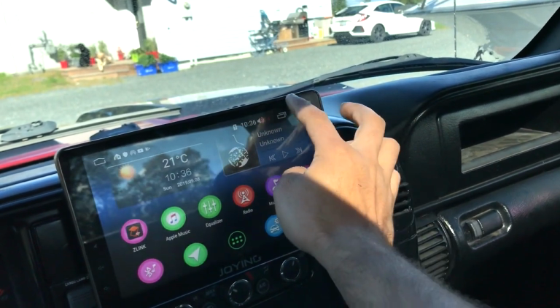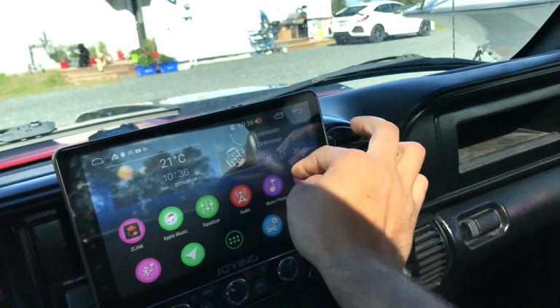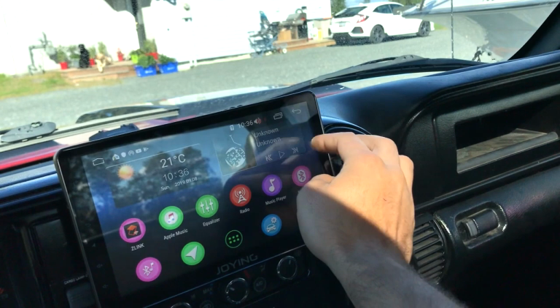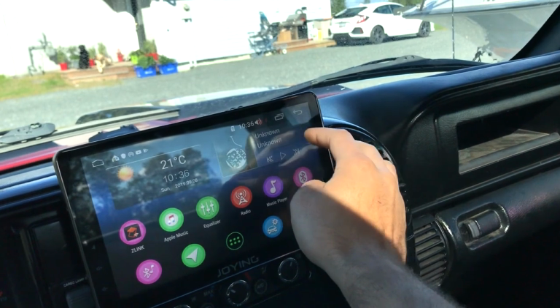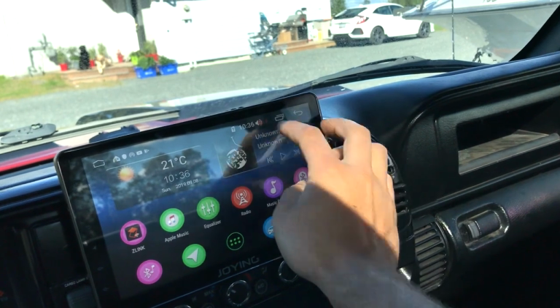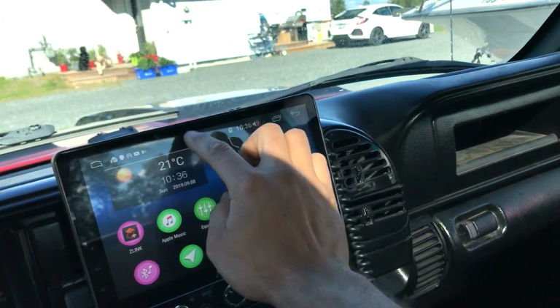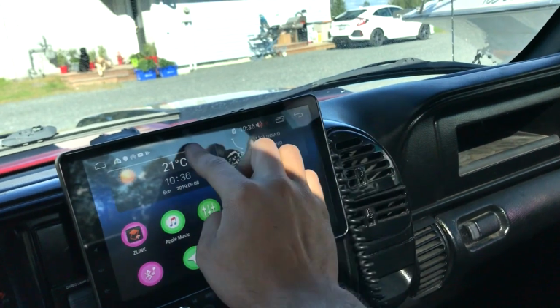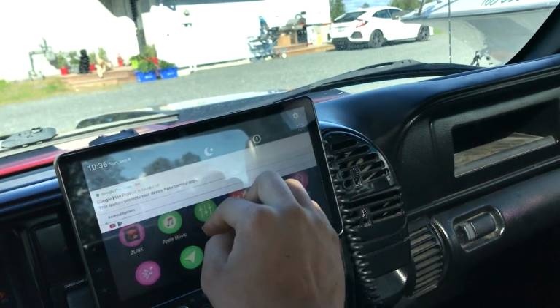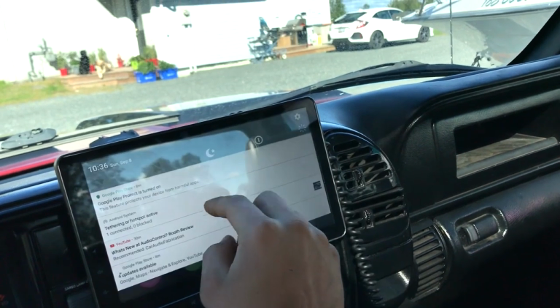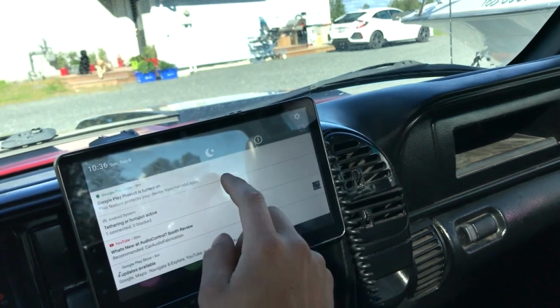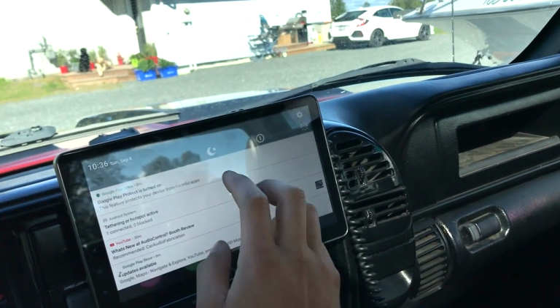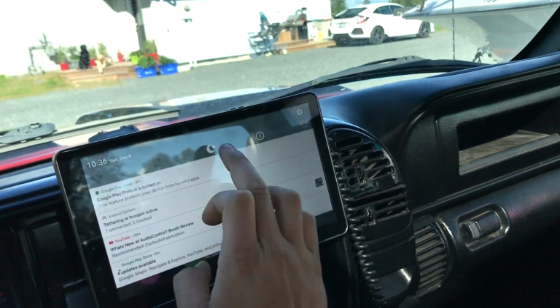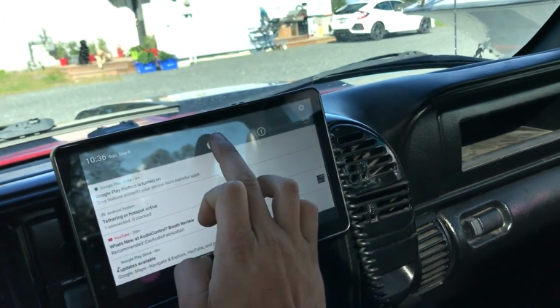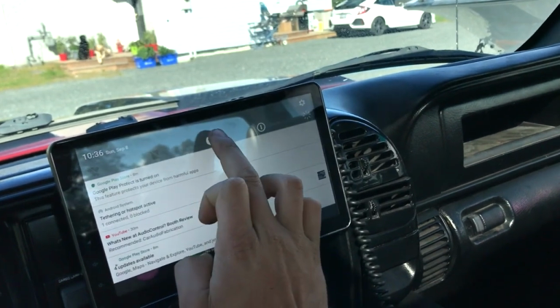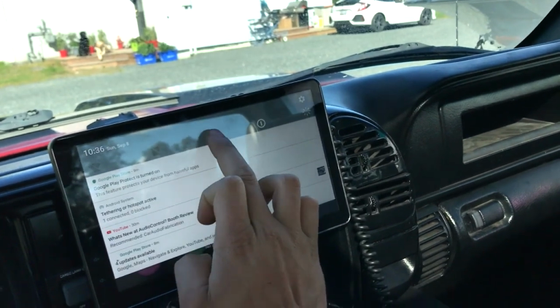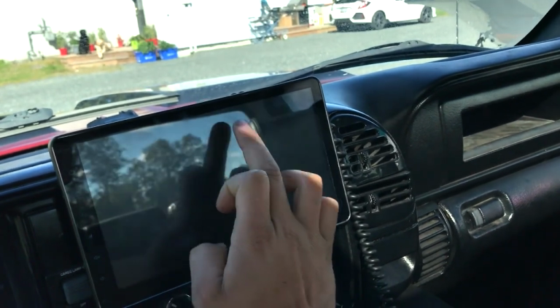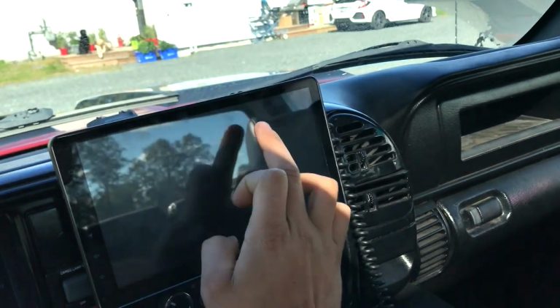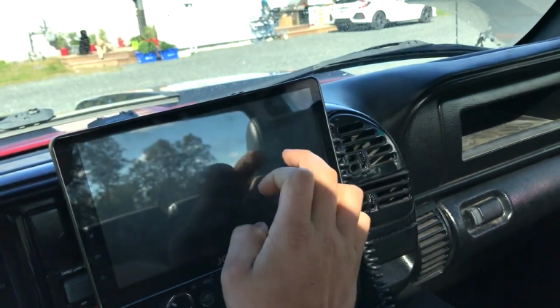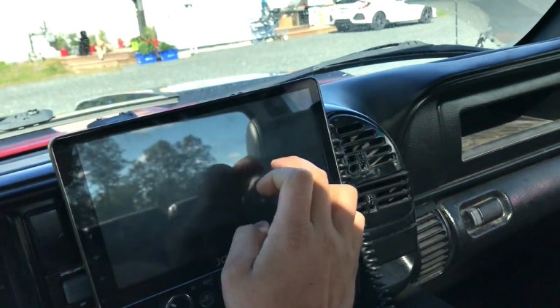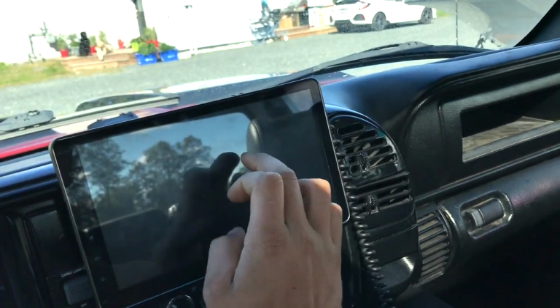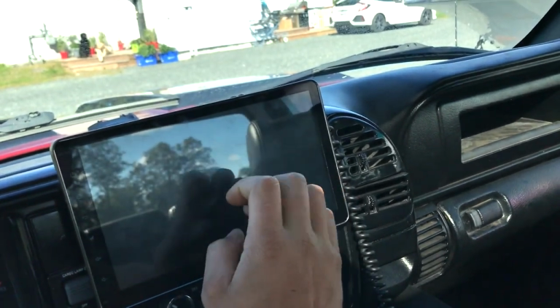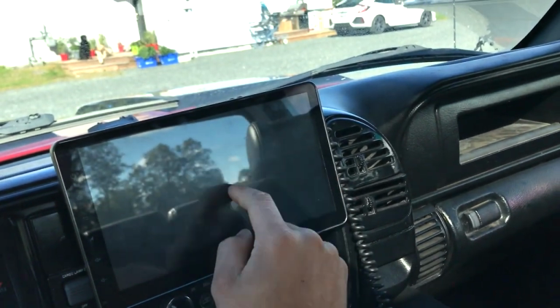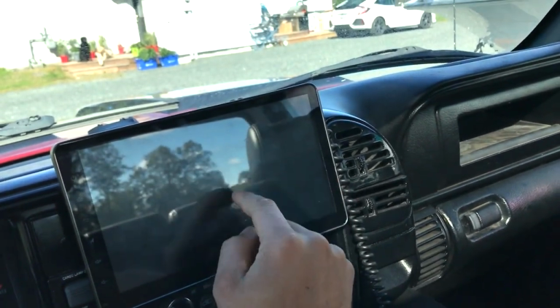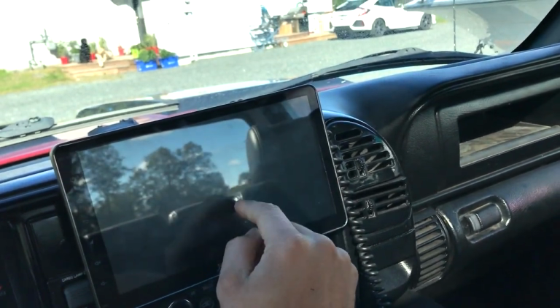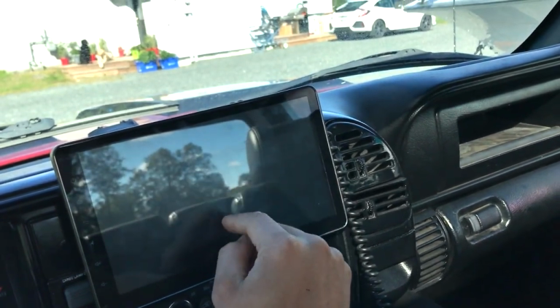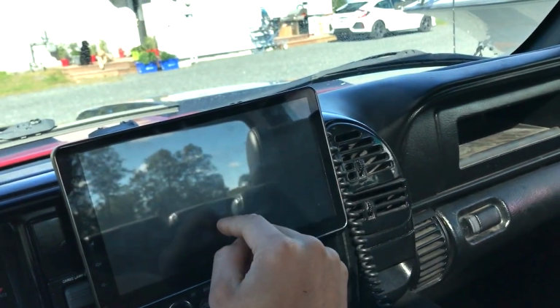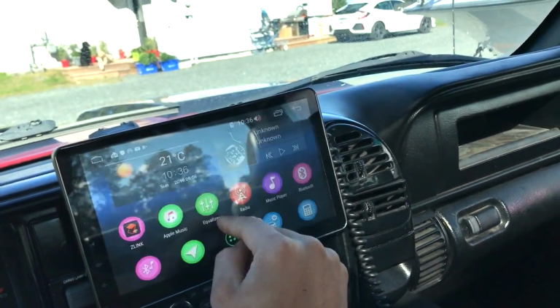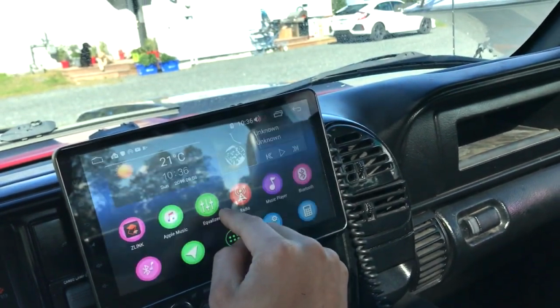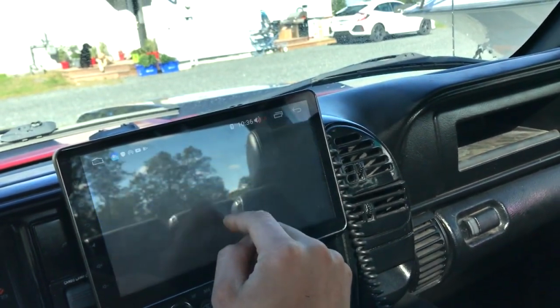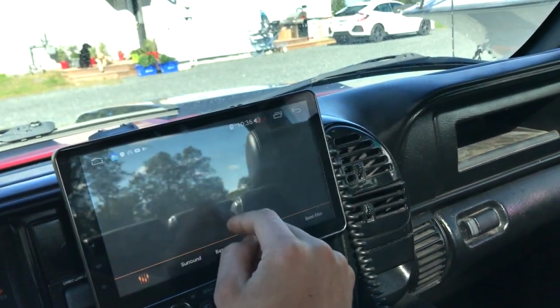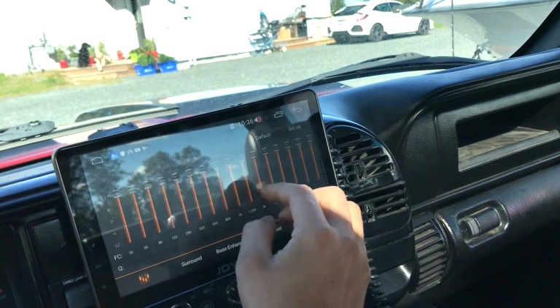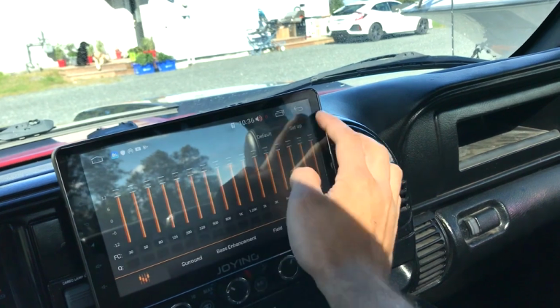Standby mode — I think it just turns off the screen. There's a night mode, I guess.